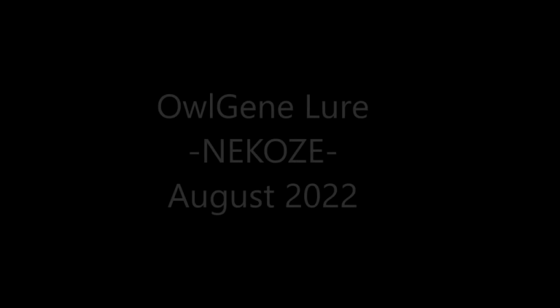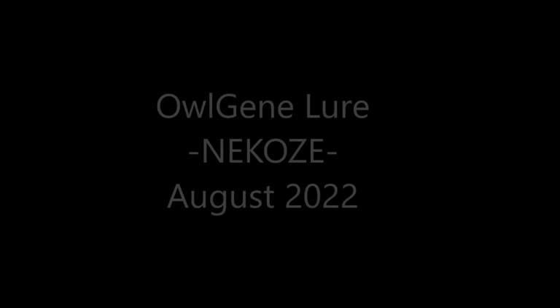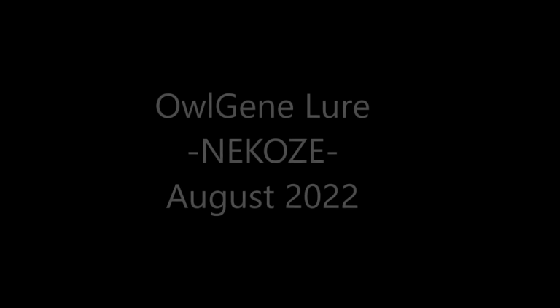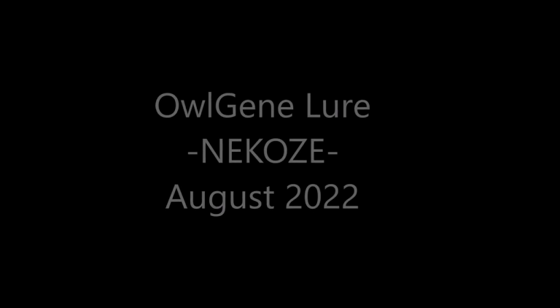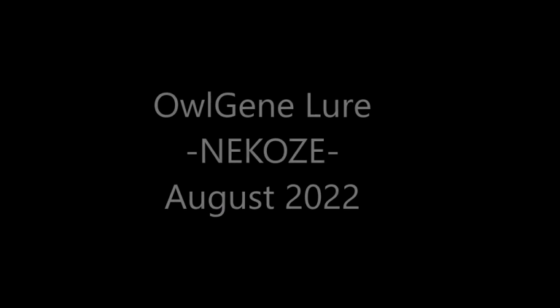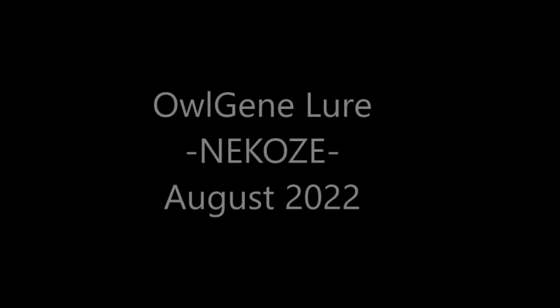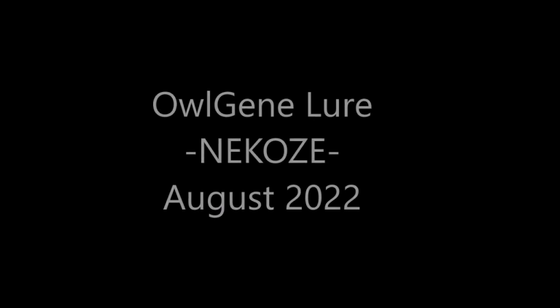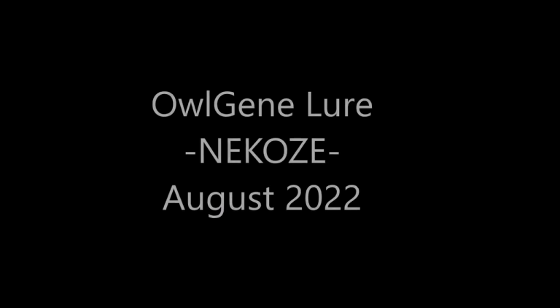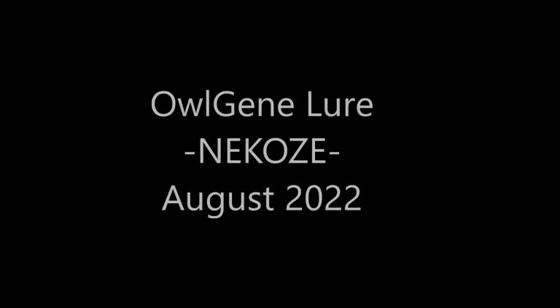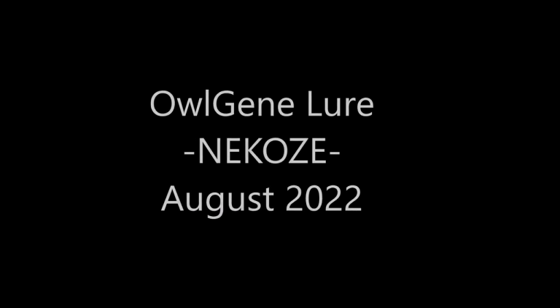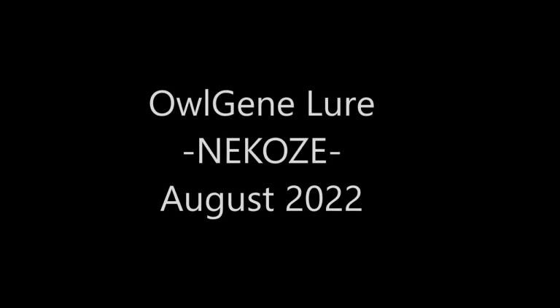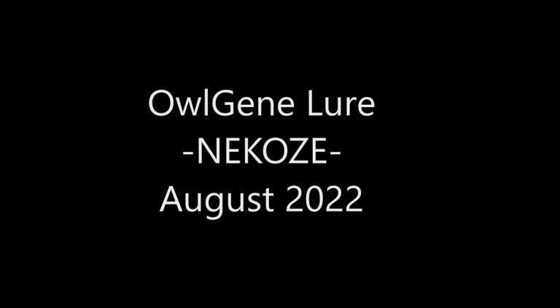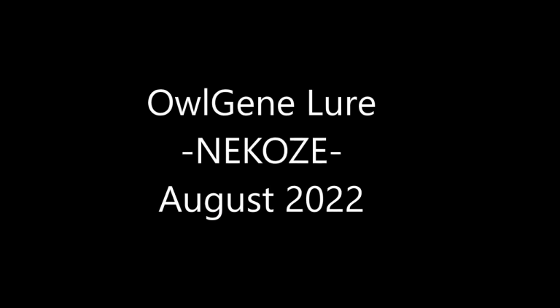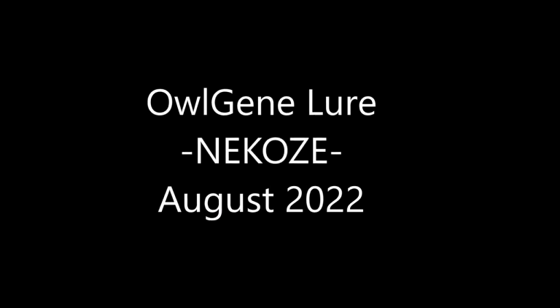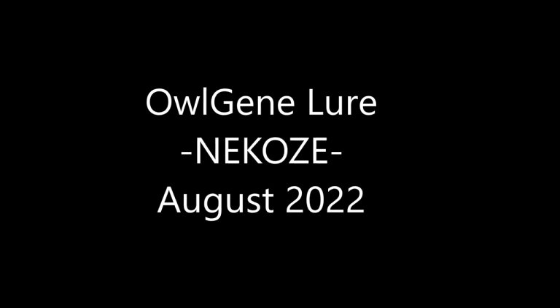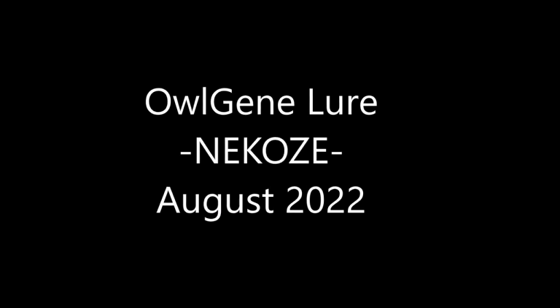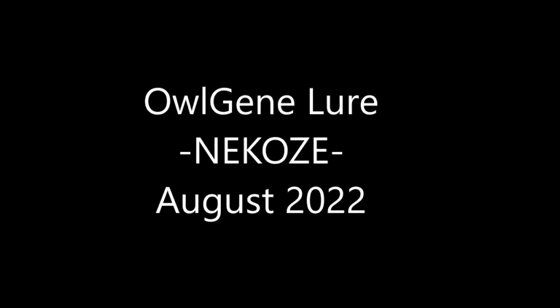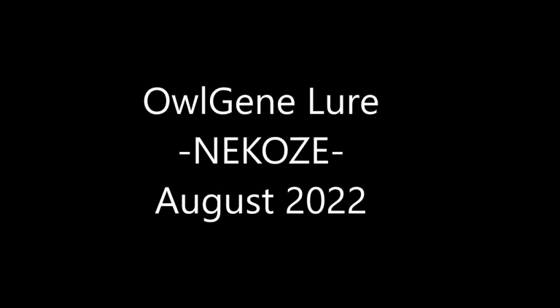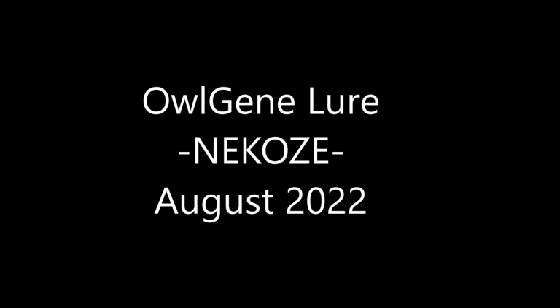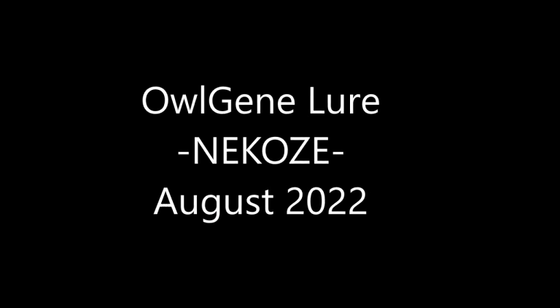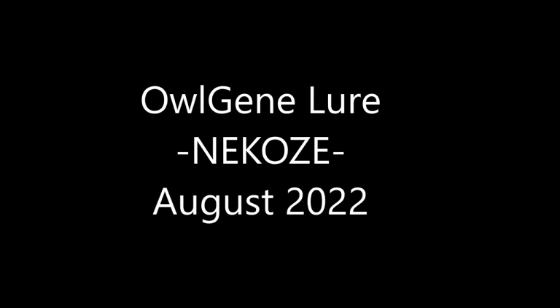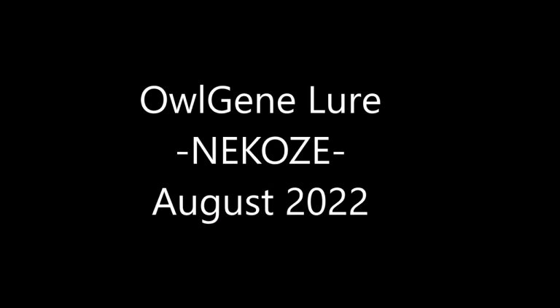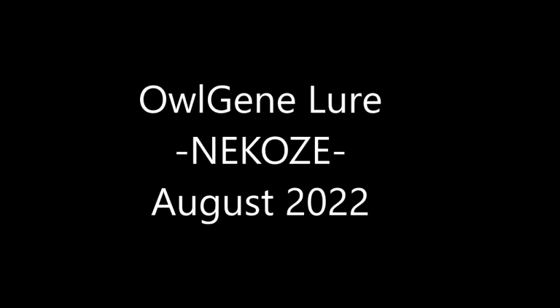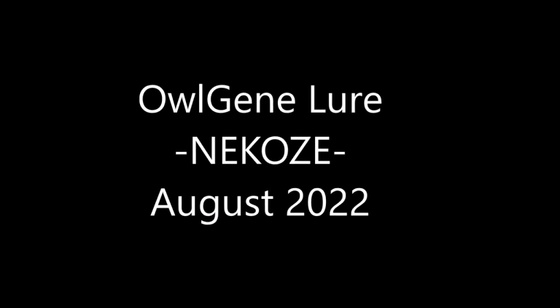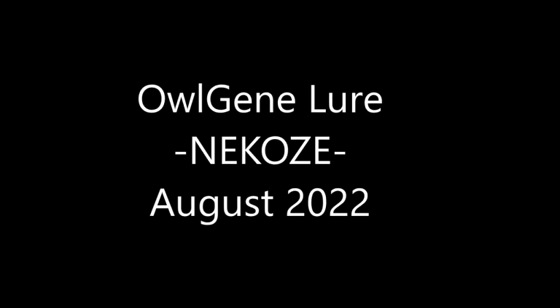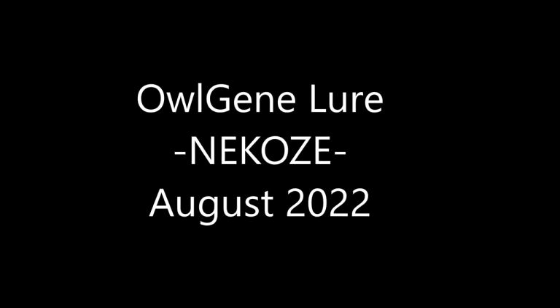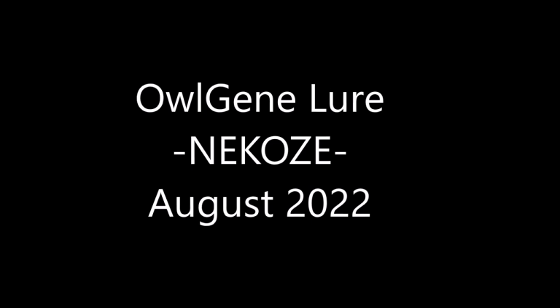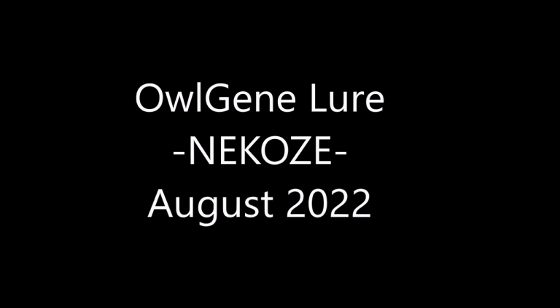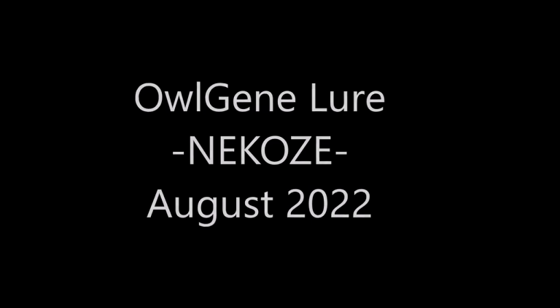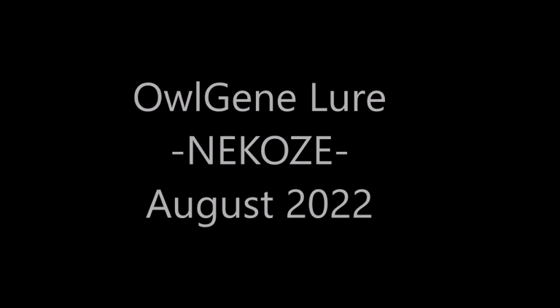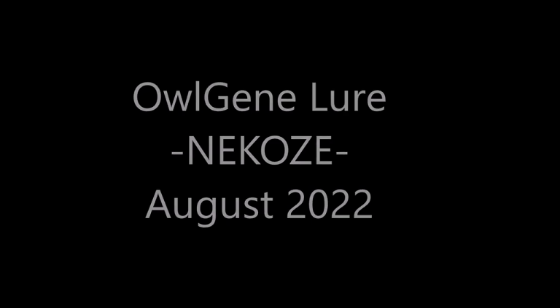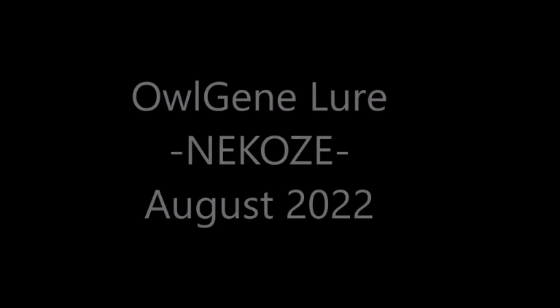Hello everyone. Welcome to Japan Import Tackle. Today I will show you OGIN's brand new Nikose.